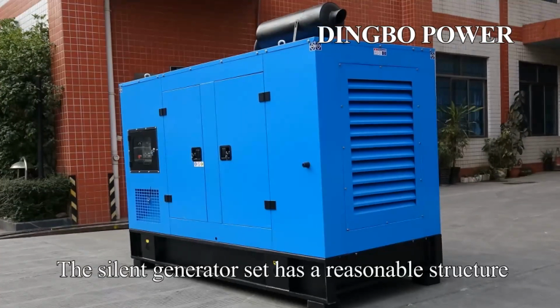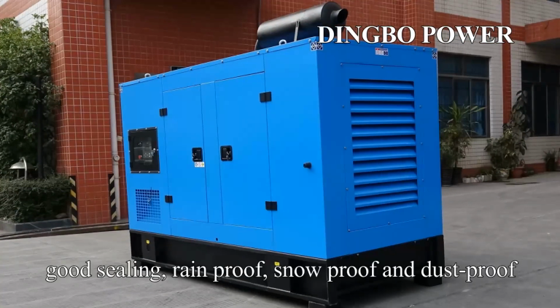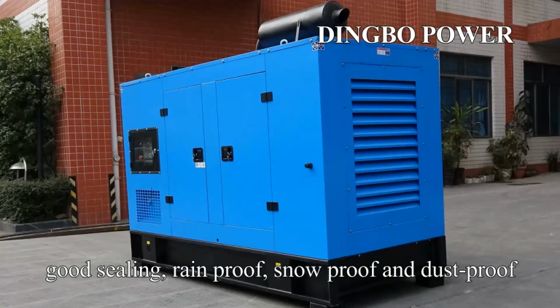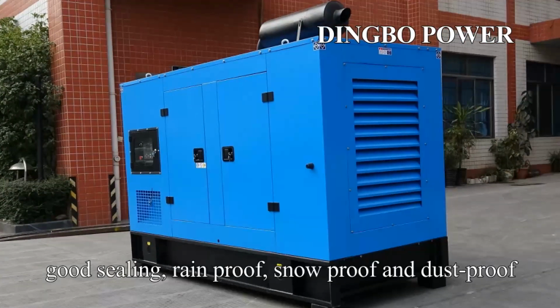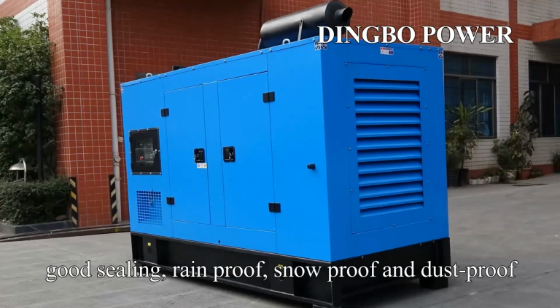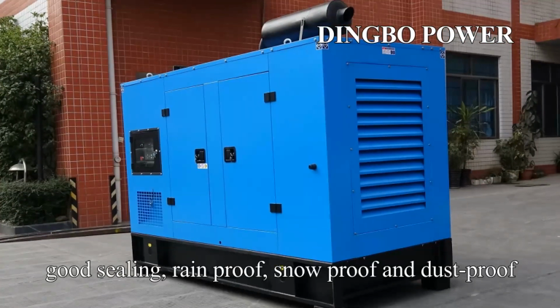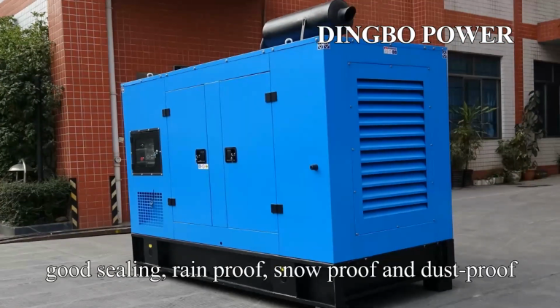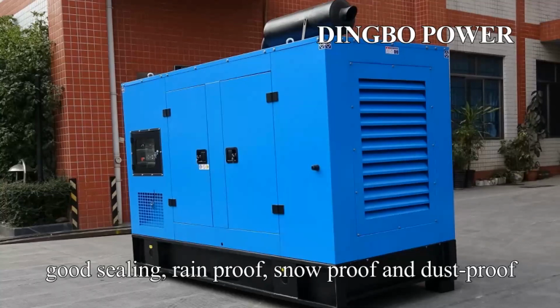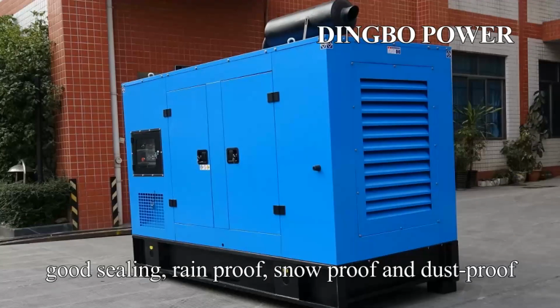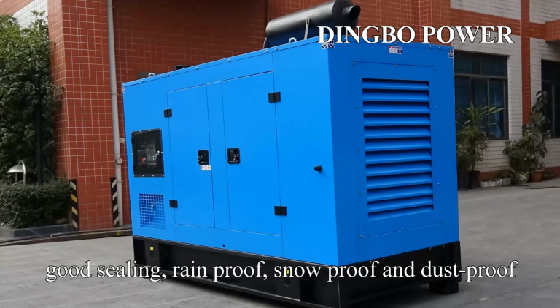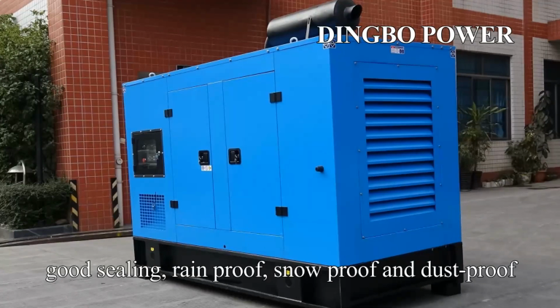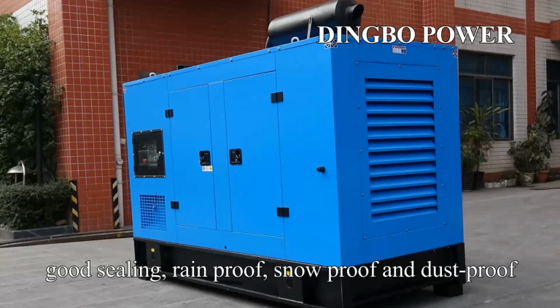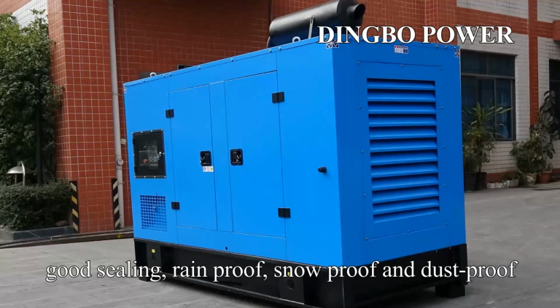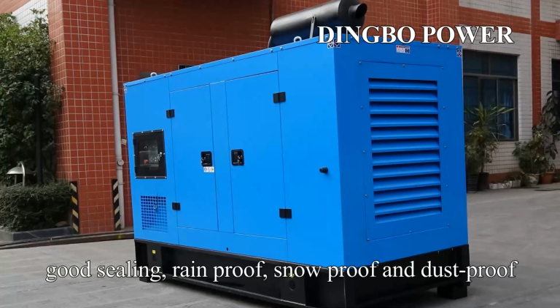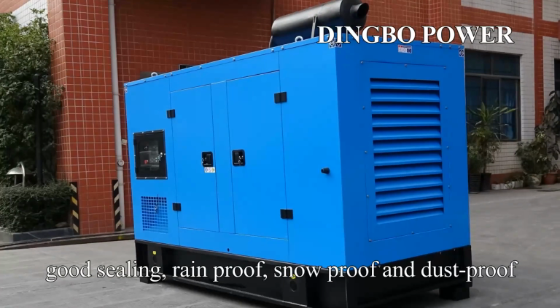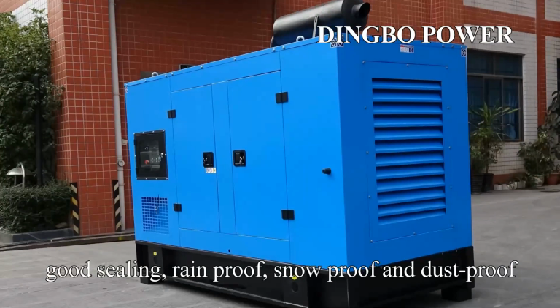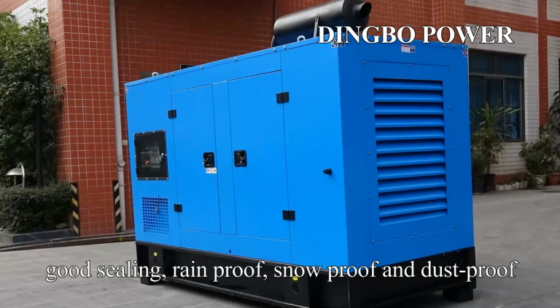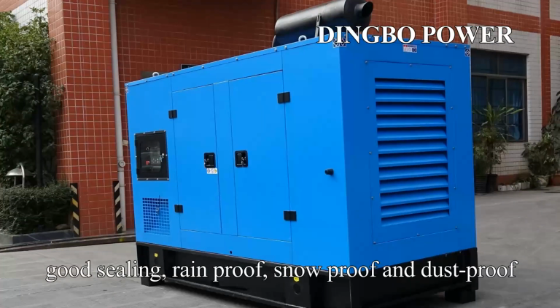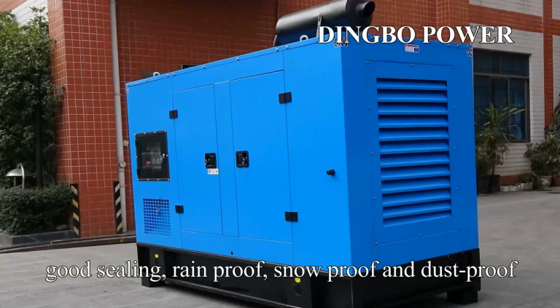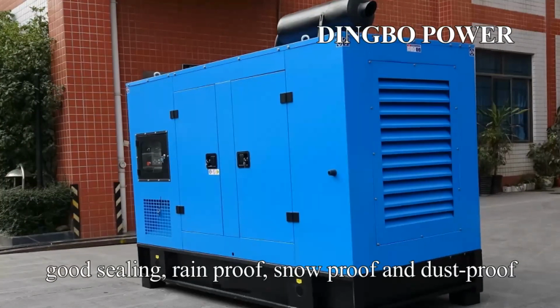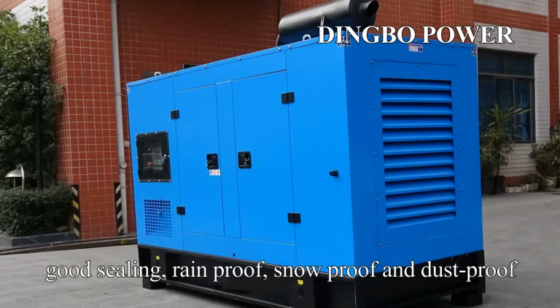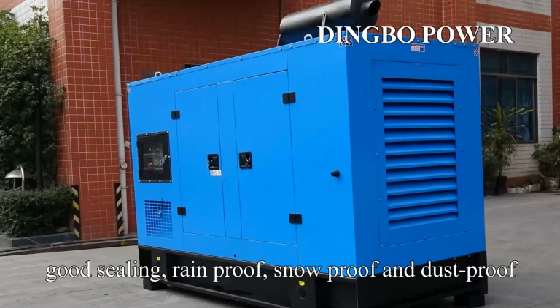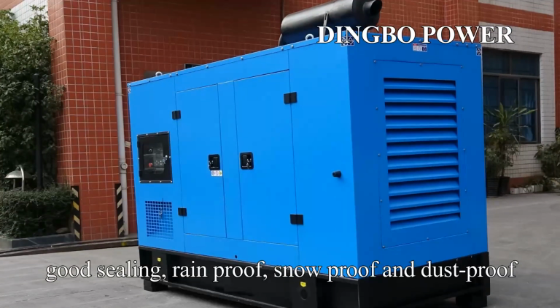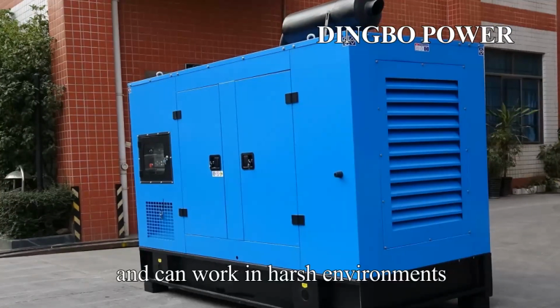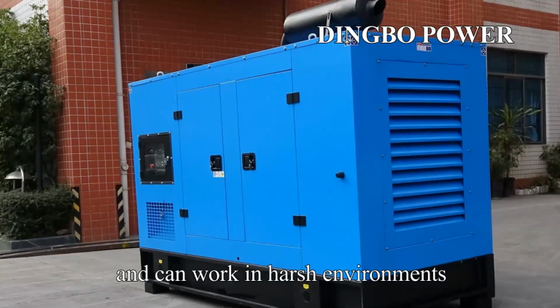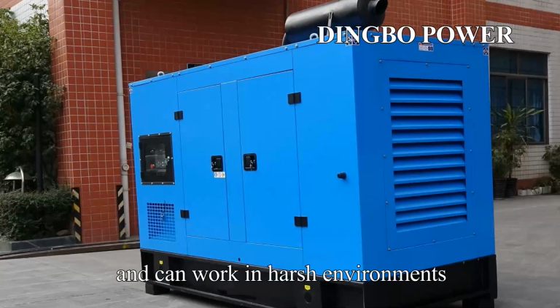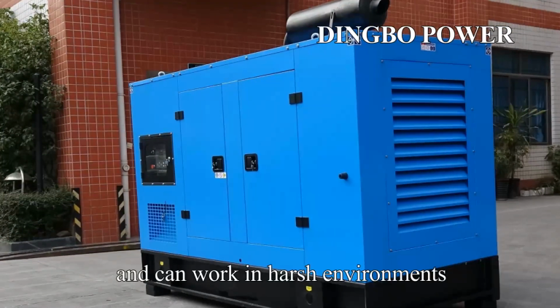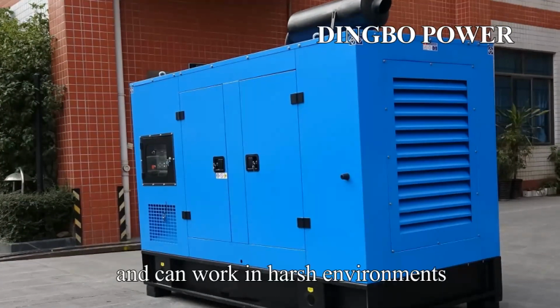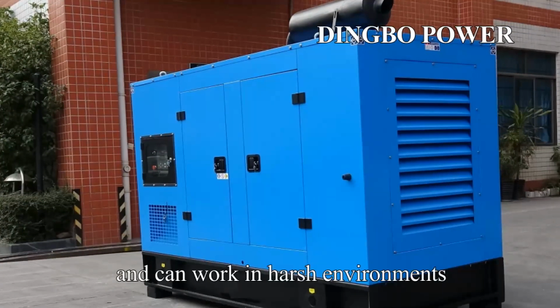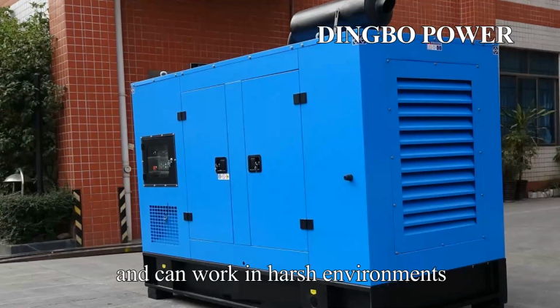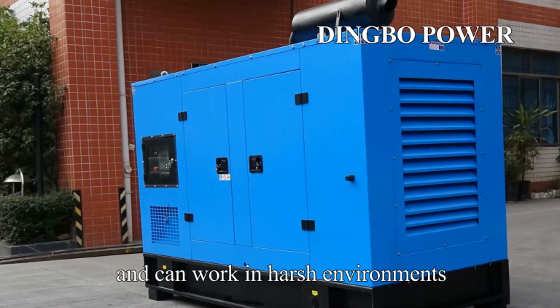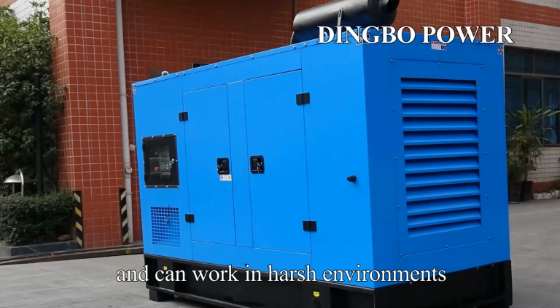The silent generator set has a reasonable structure, good sealing, rain-proof, snow-proof and dust-proof, and can work in harsh environments.